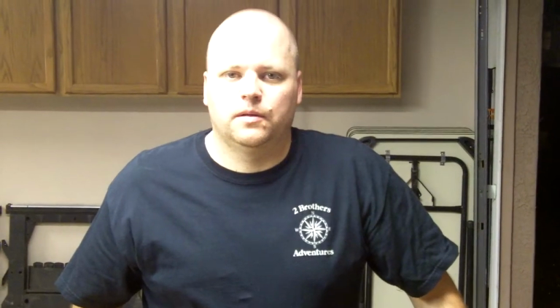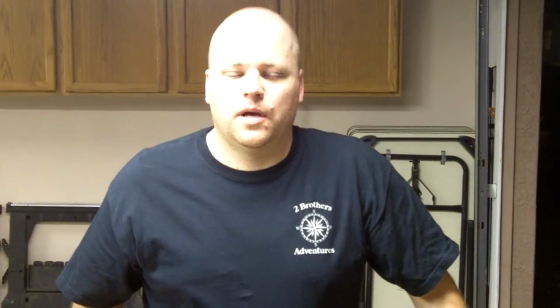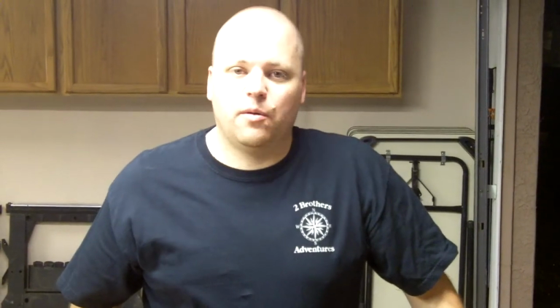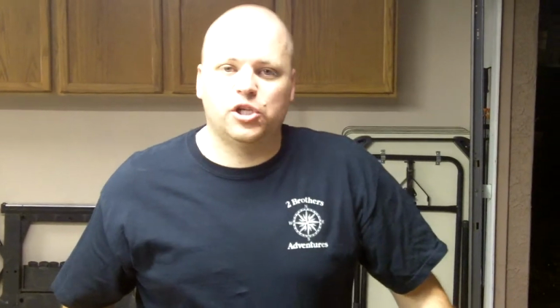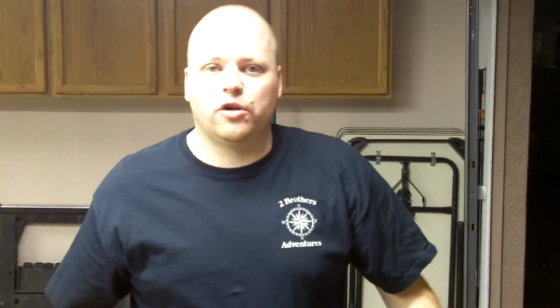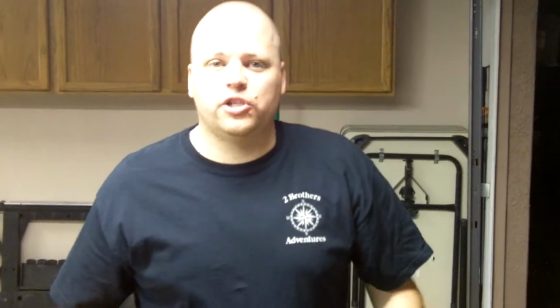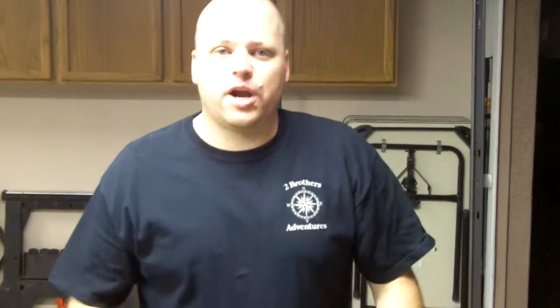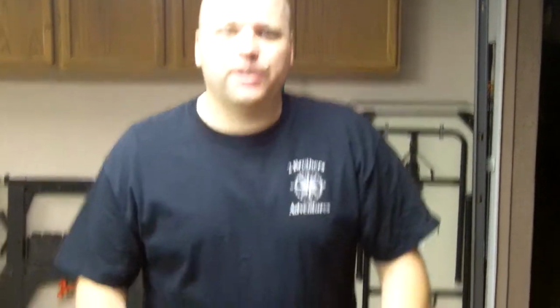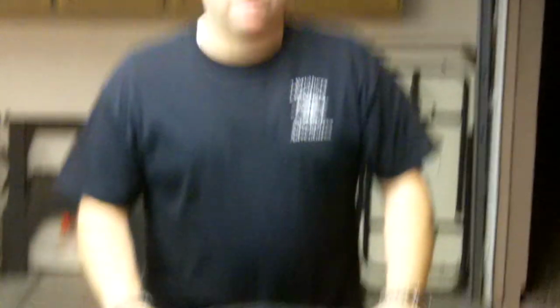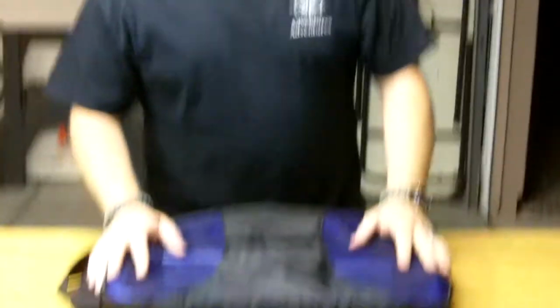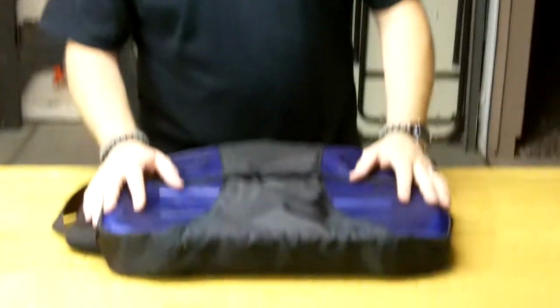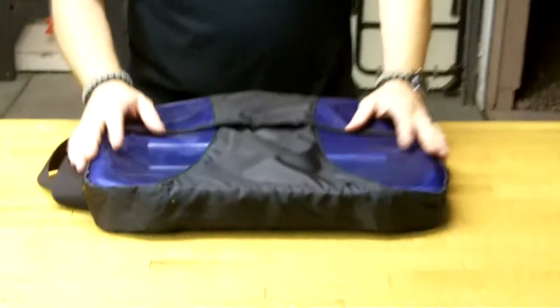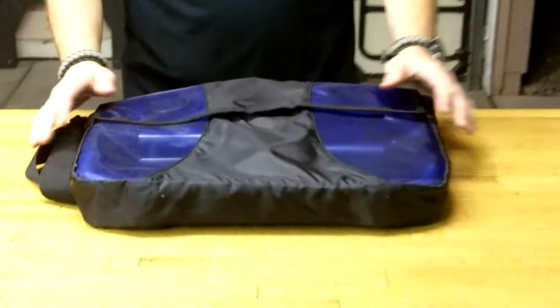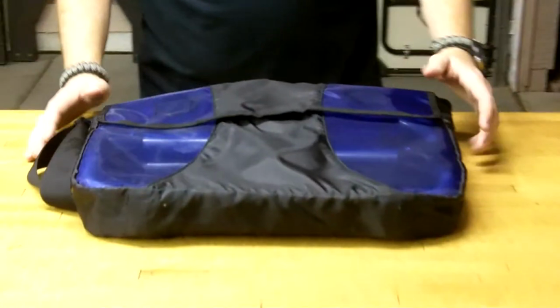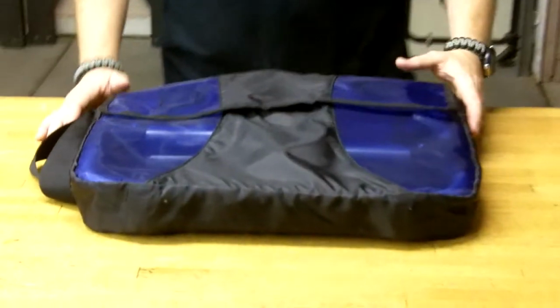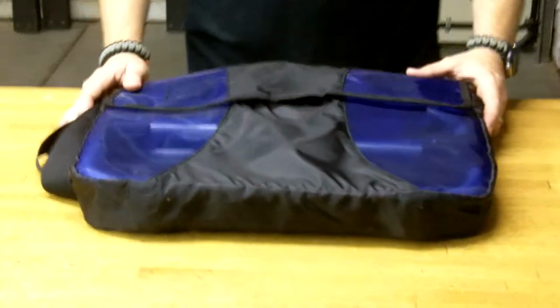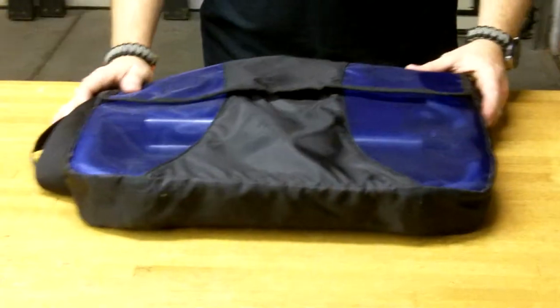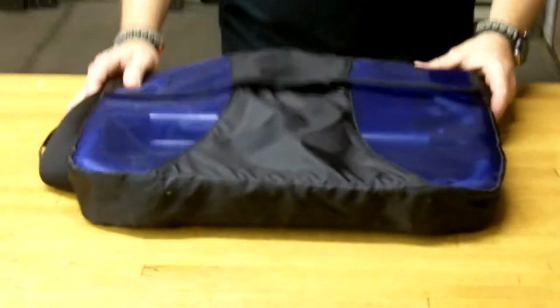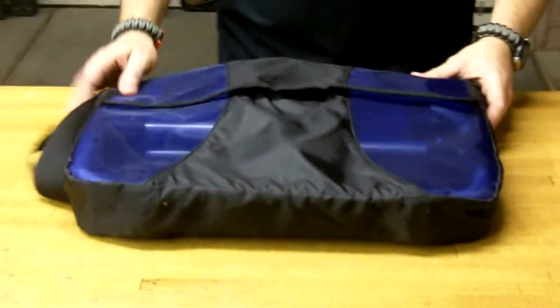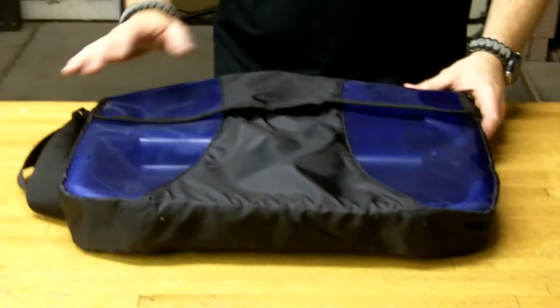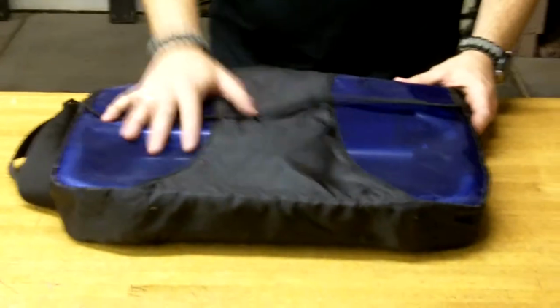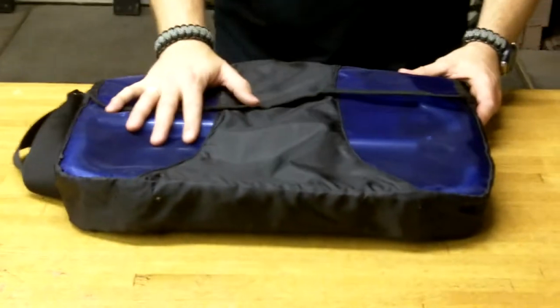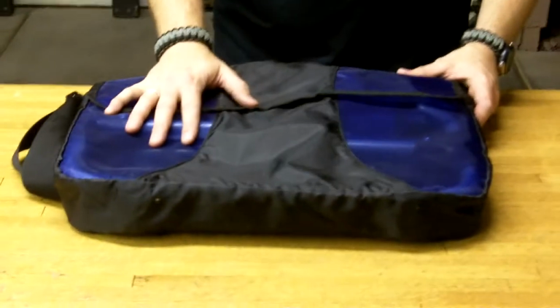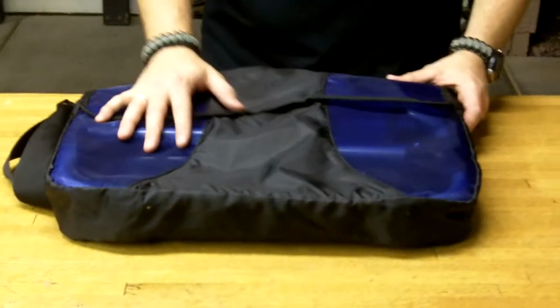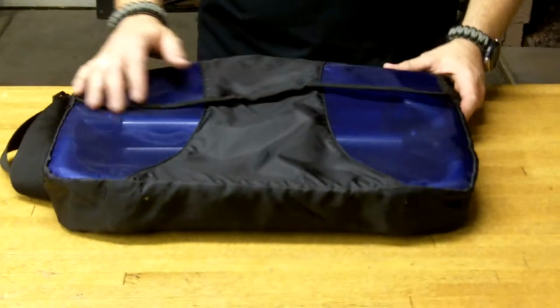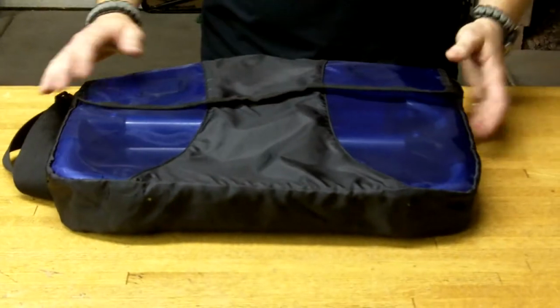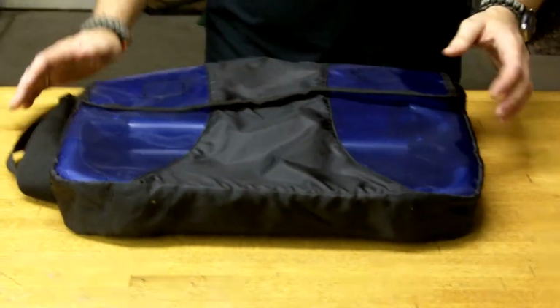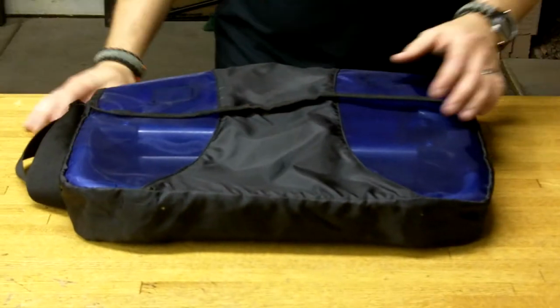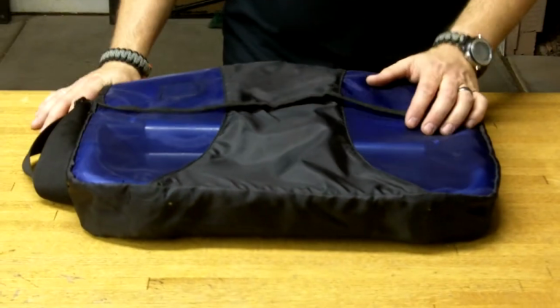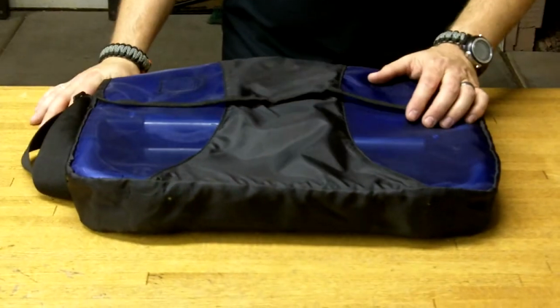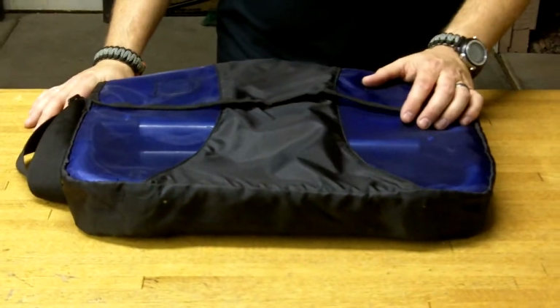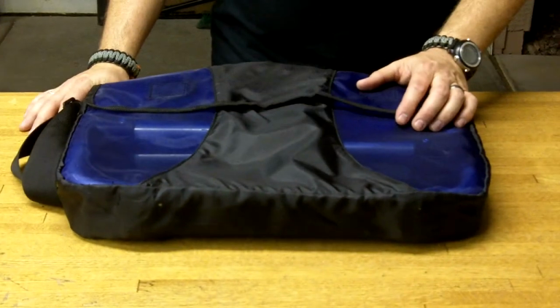Hi, I want to show you a chair I picked up for my motorcycle. This is the Larry chair, made by Travel Chair company.